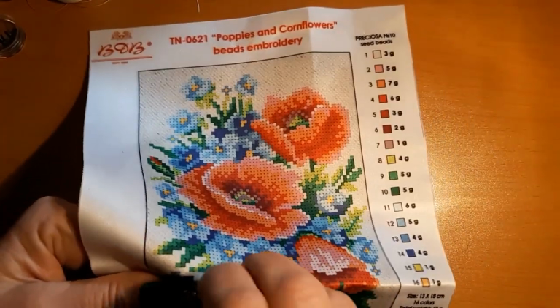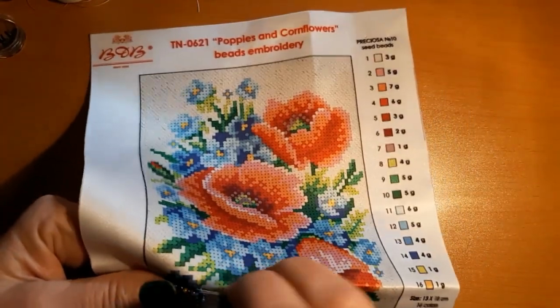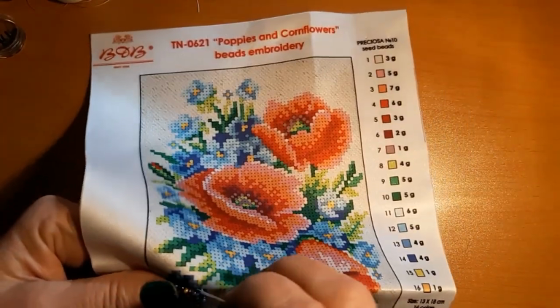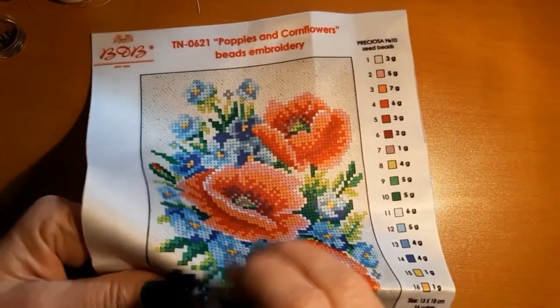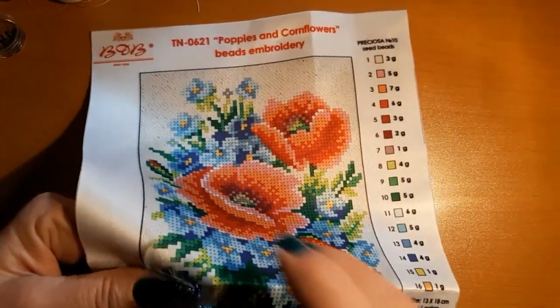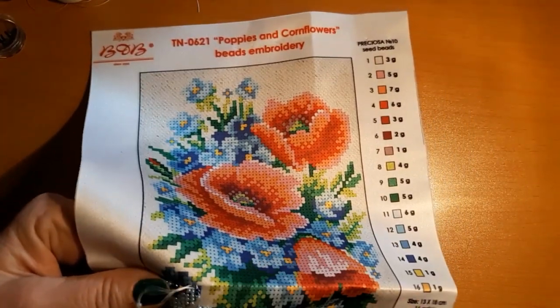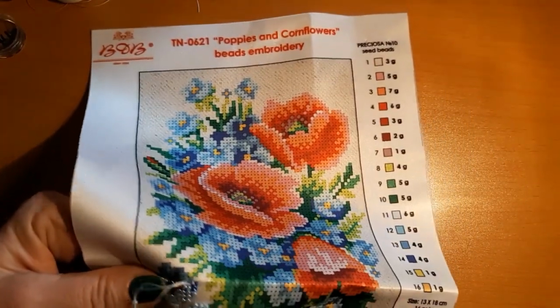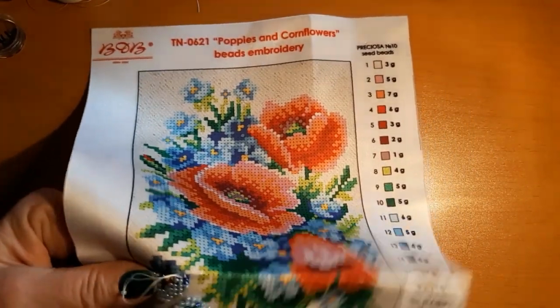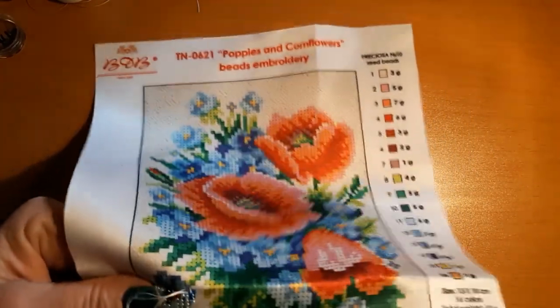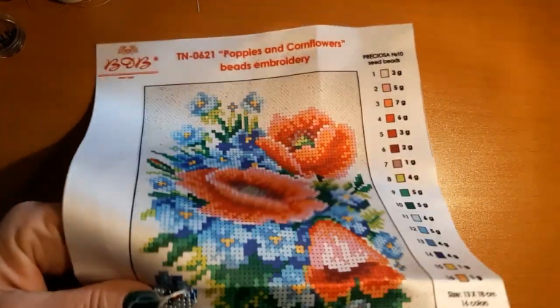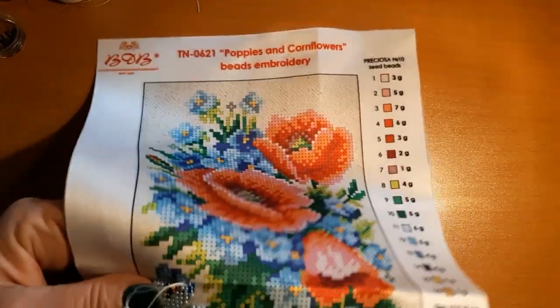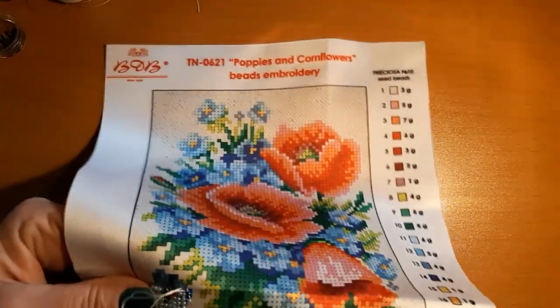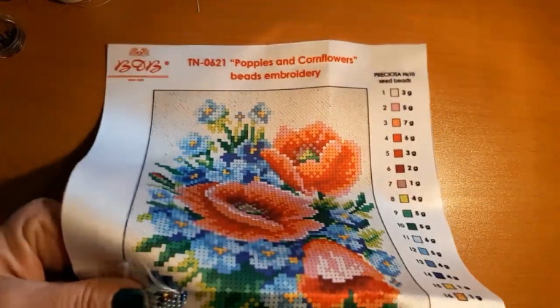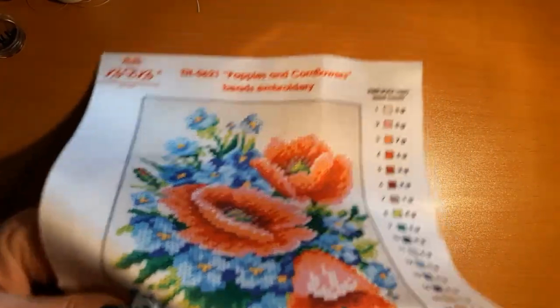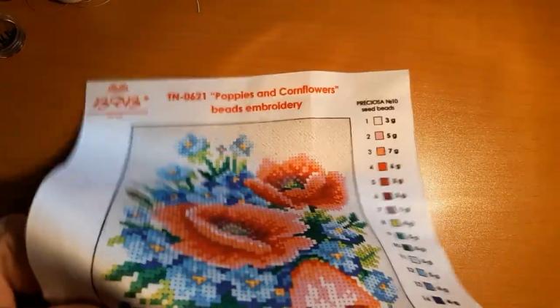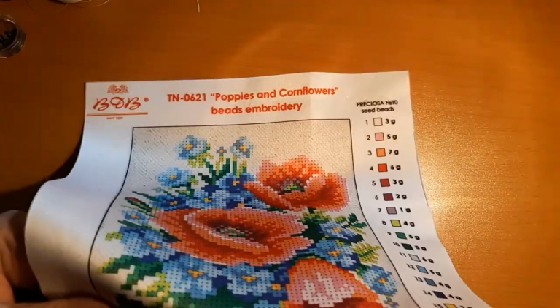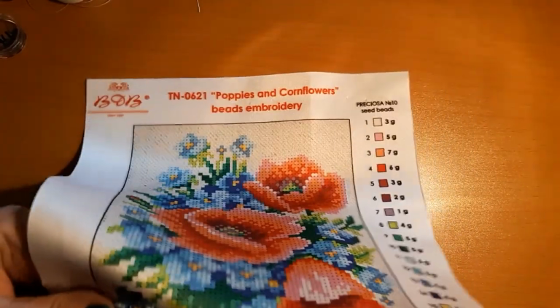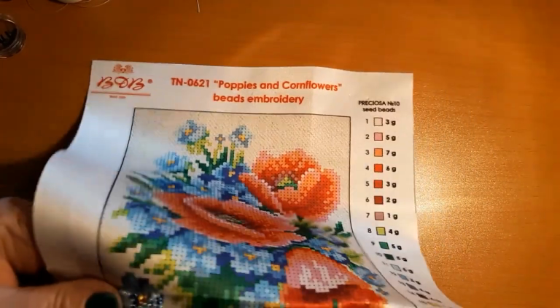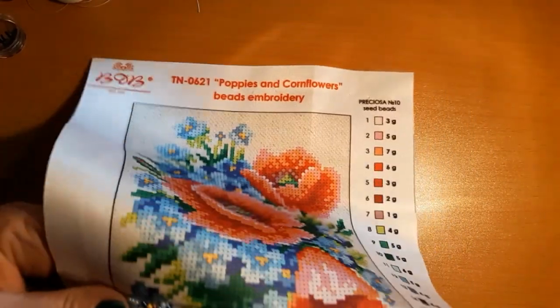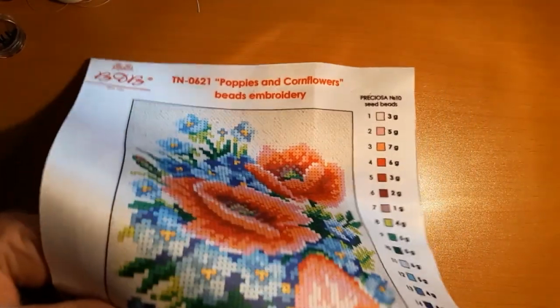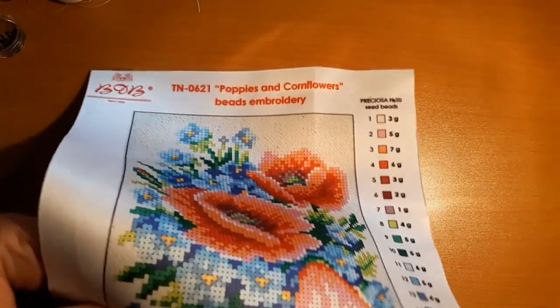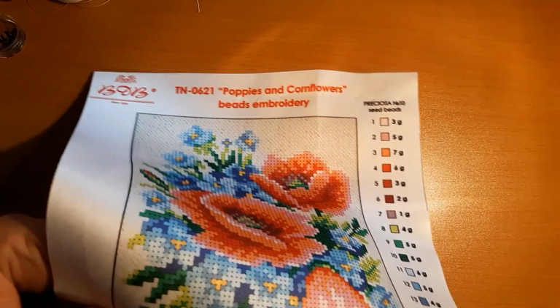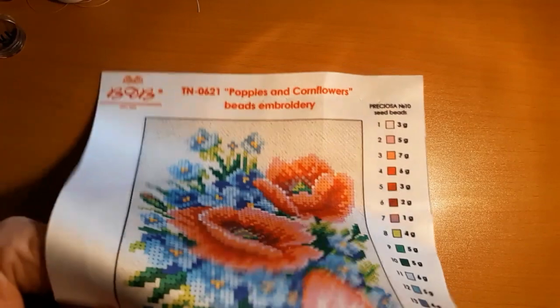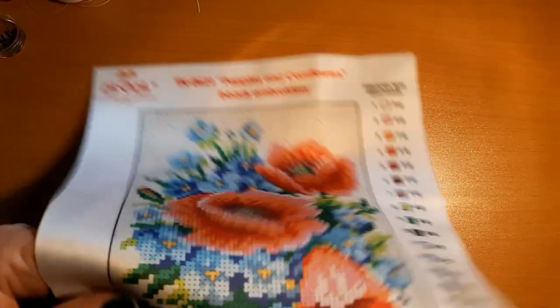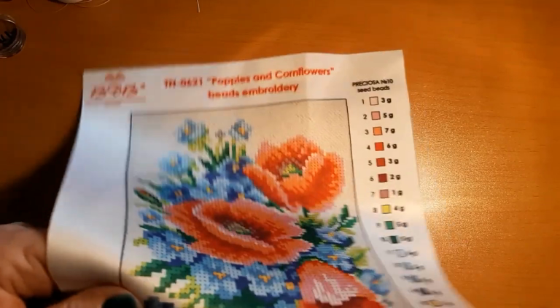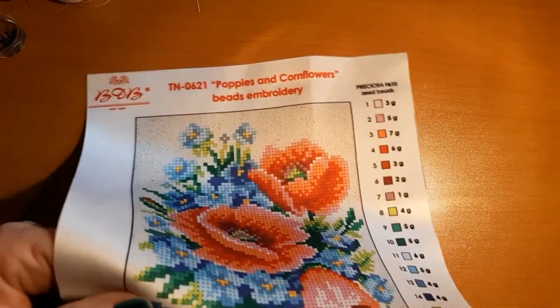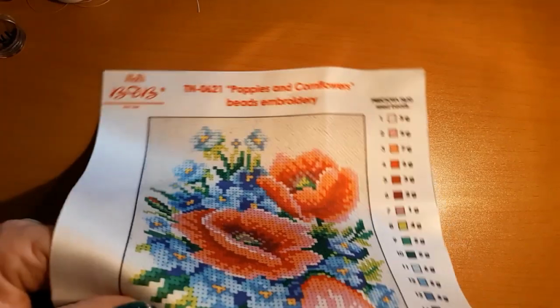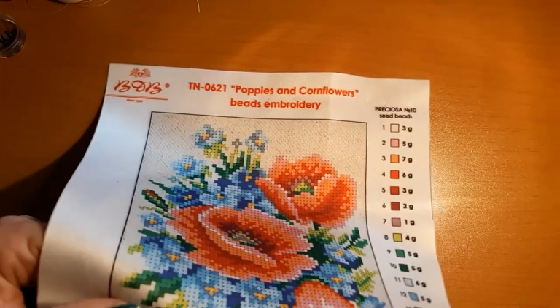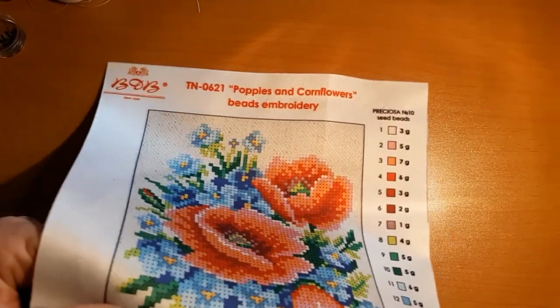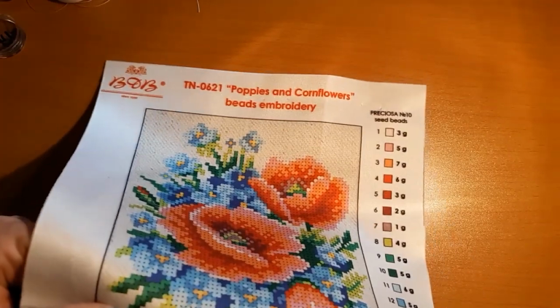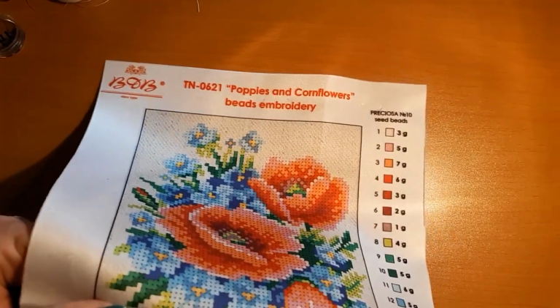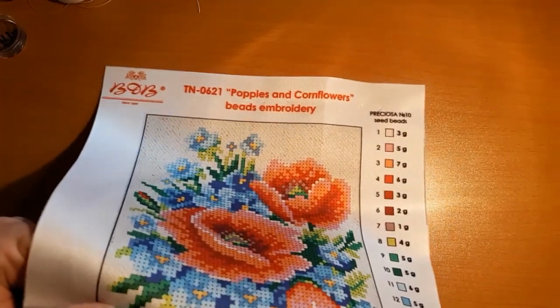Of course we have to have a knotted end. Oh geez. Could anything else go wrong?